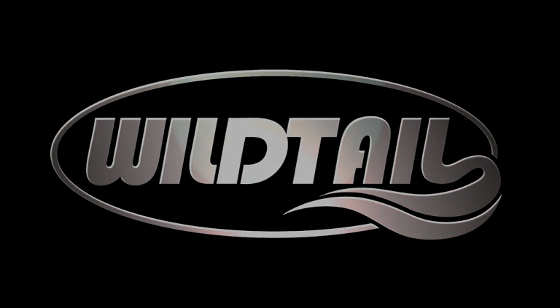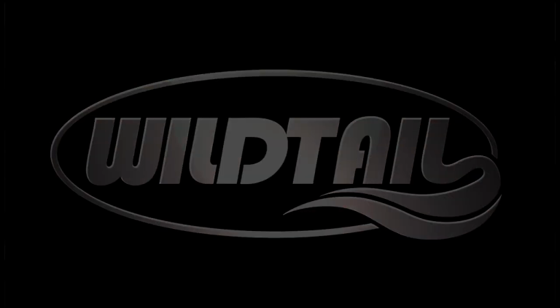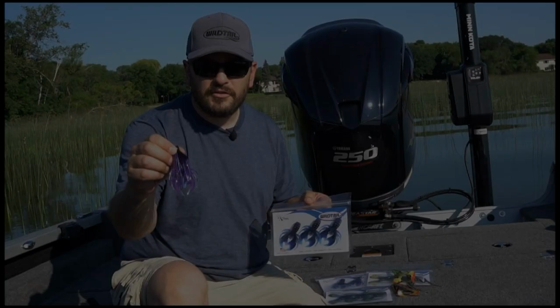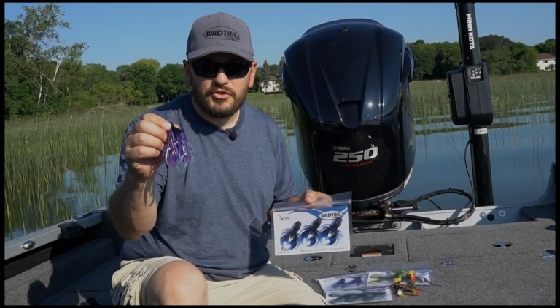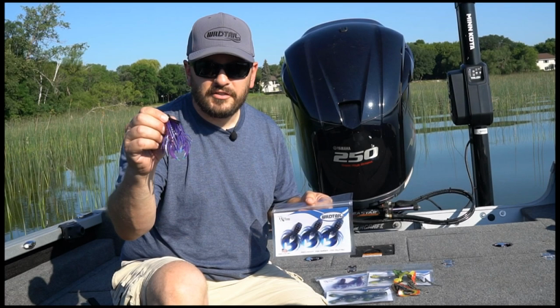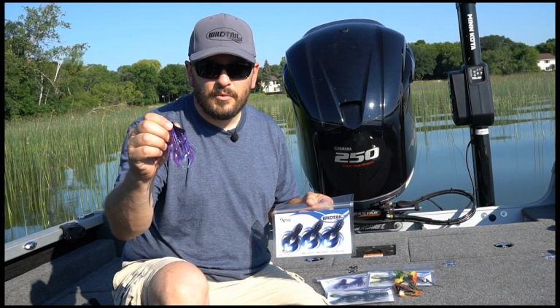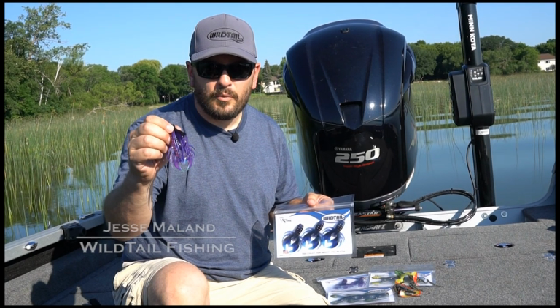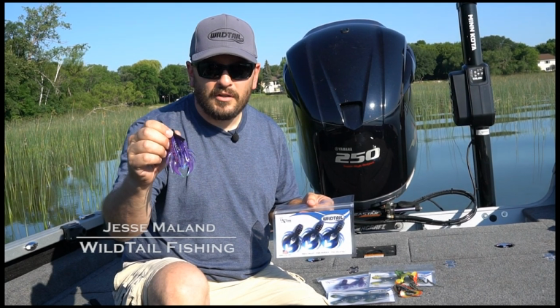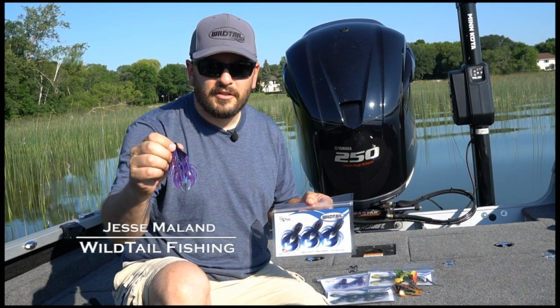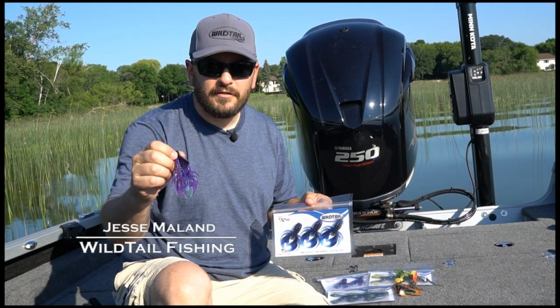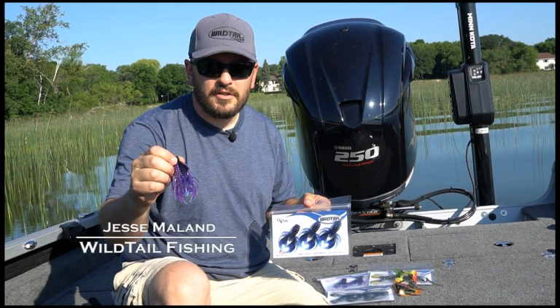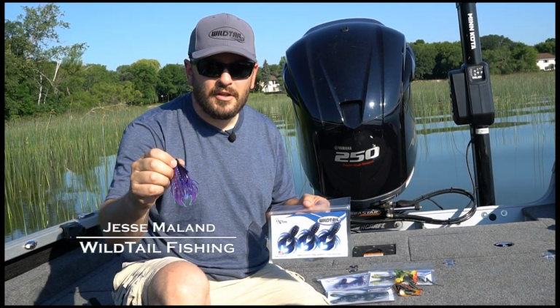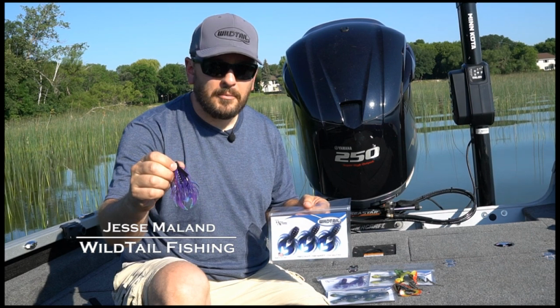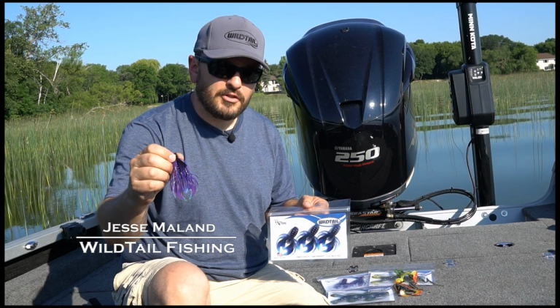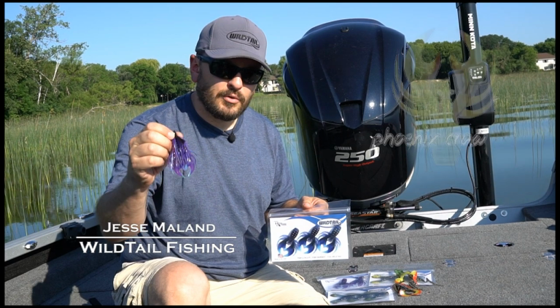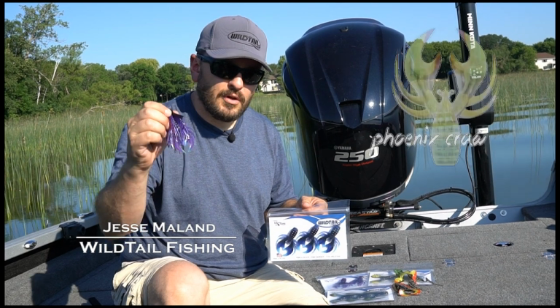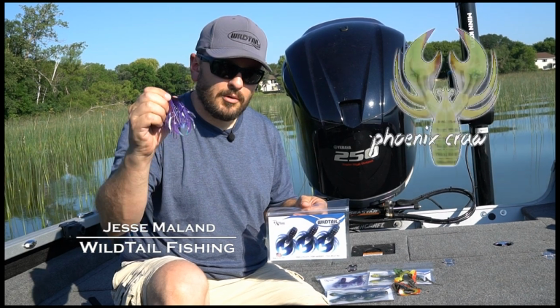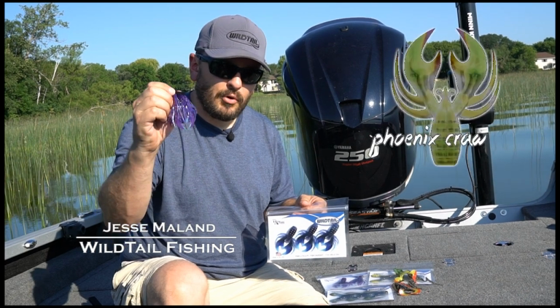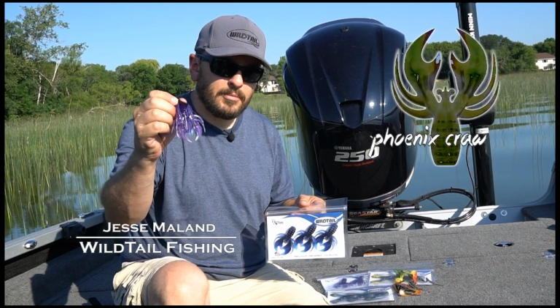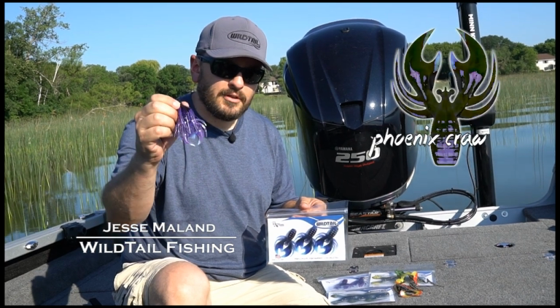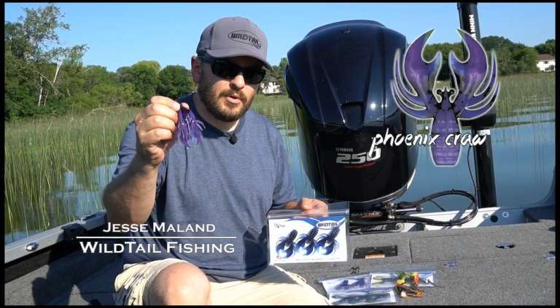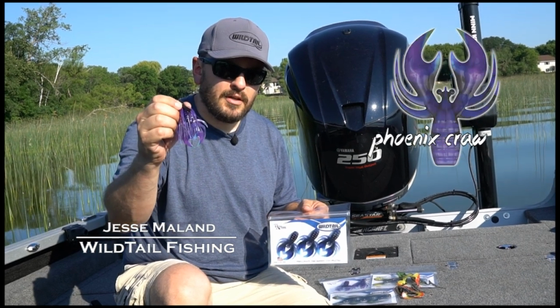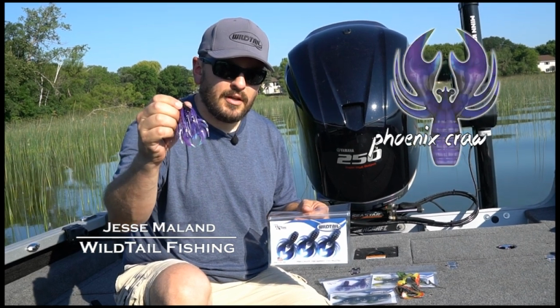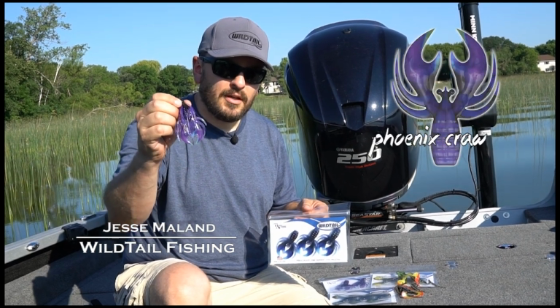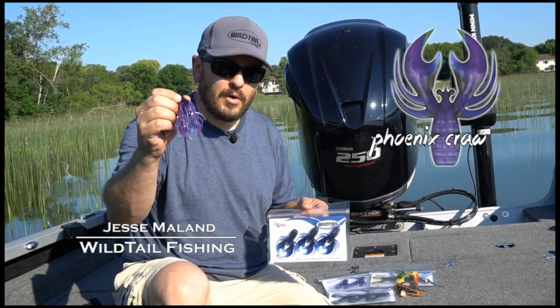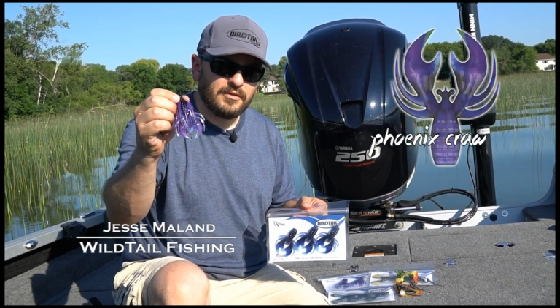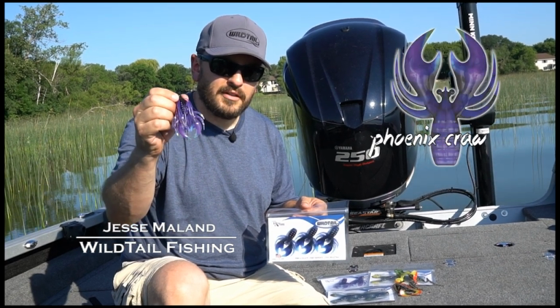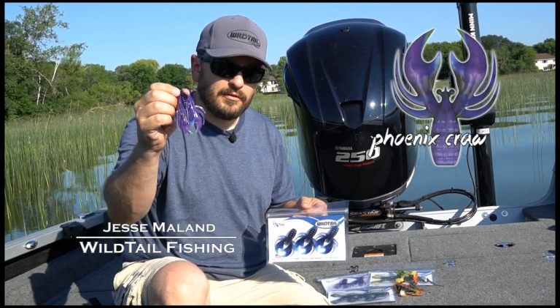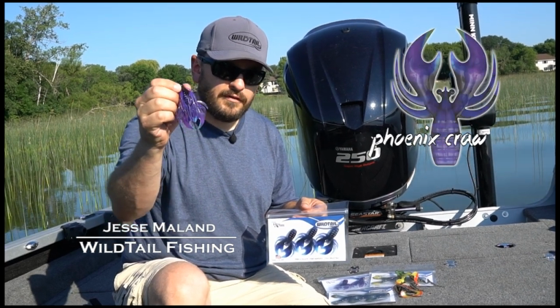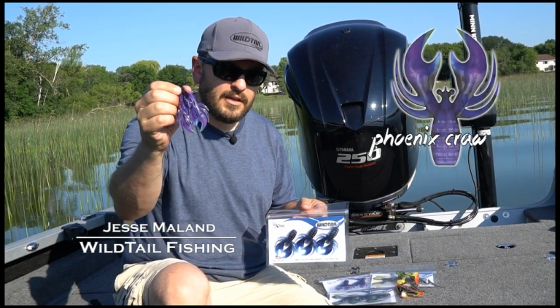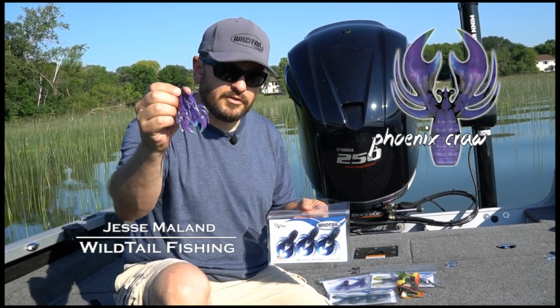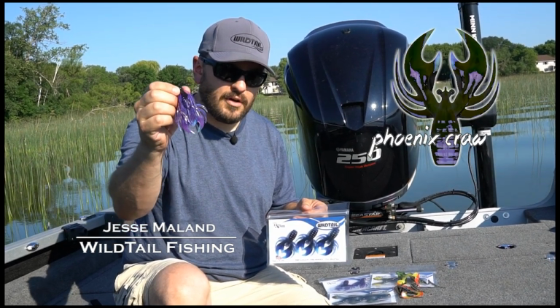This is Jesse with Wildtail Fishing. I'm going to show you how to properly rig a Wildtail Phoenix Craw.